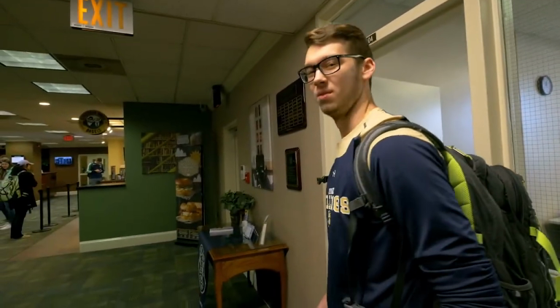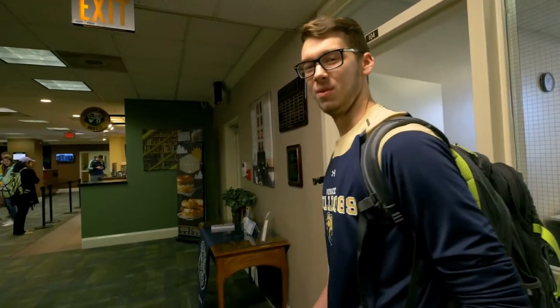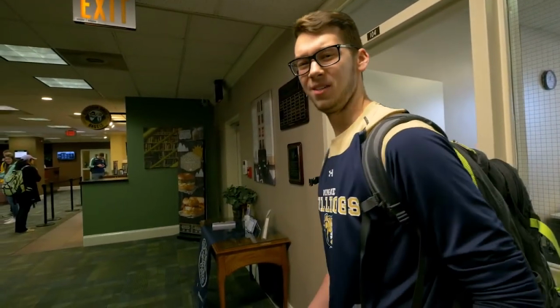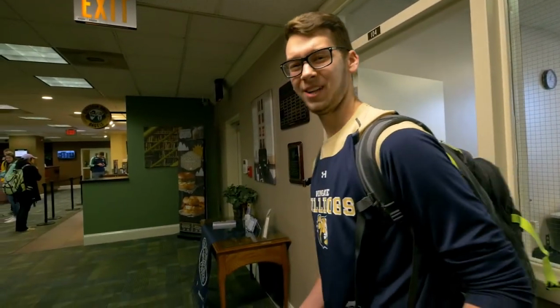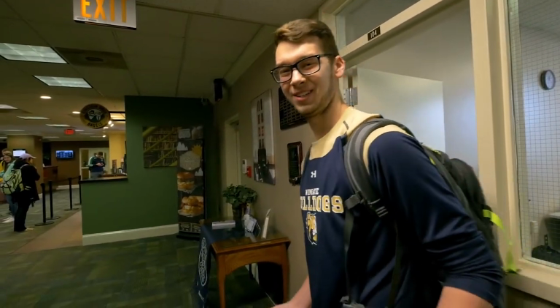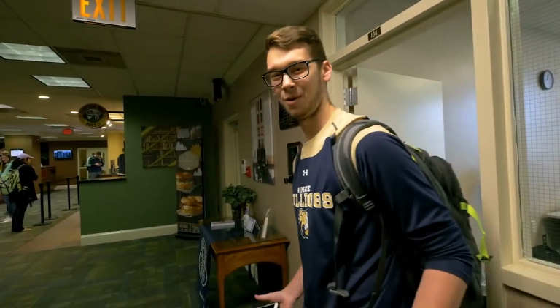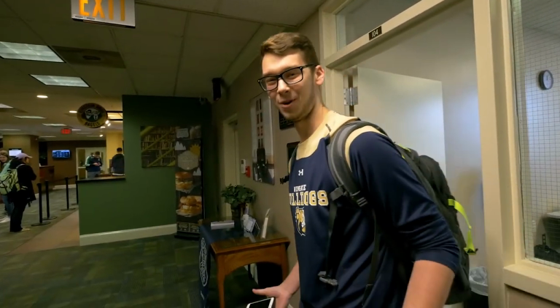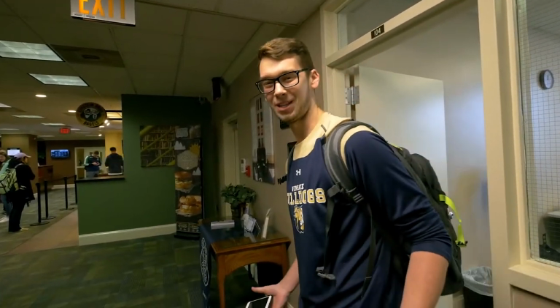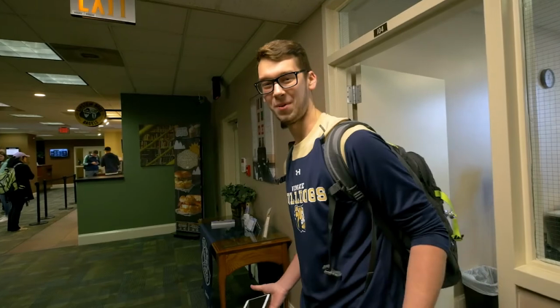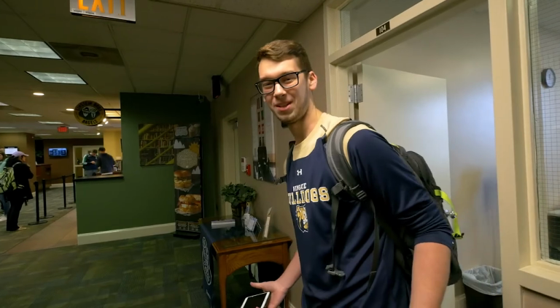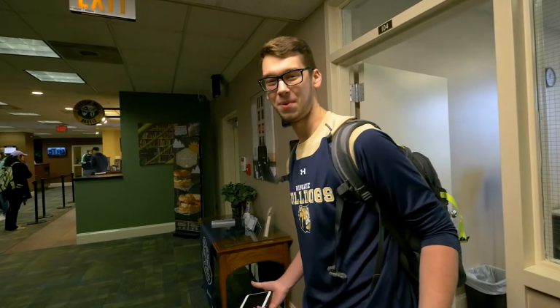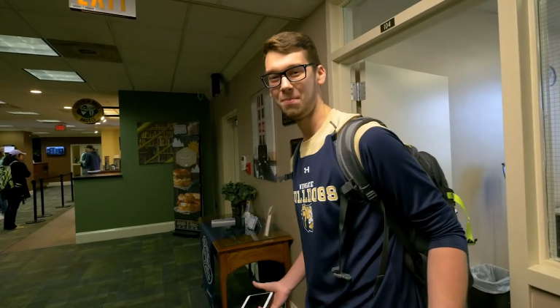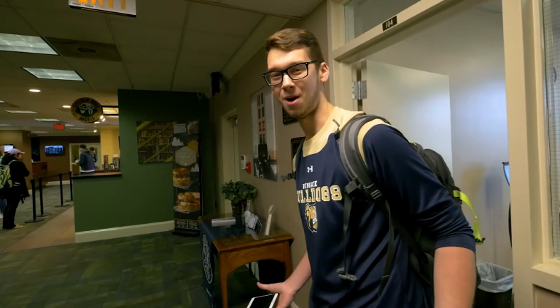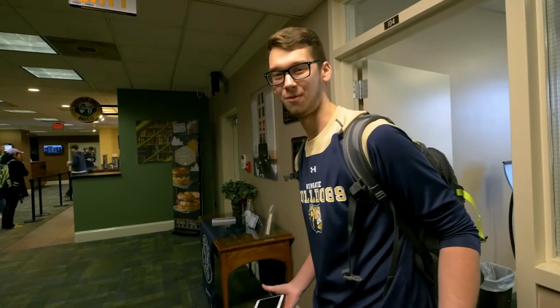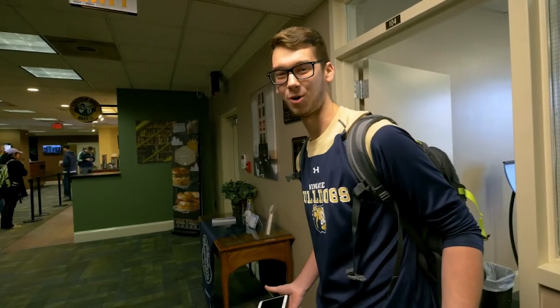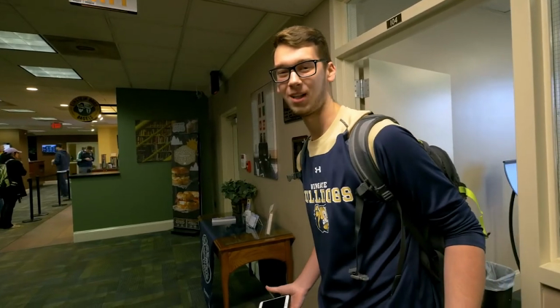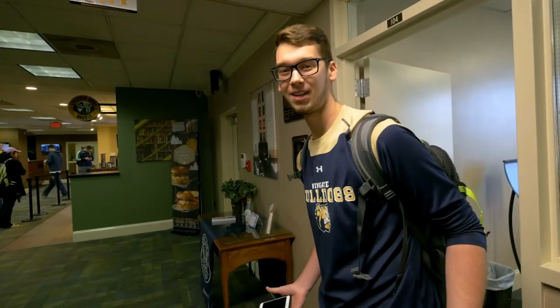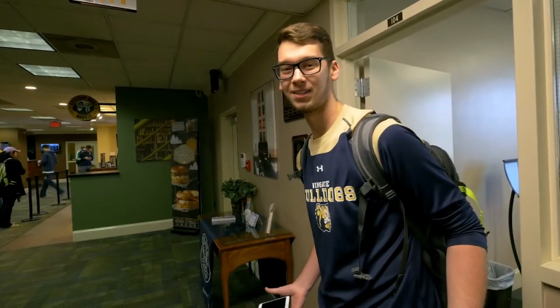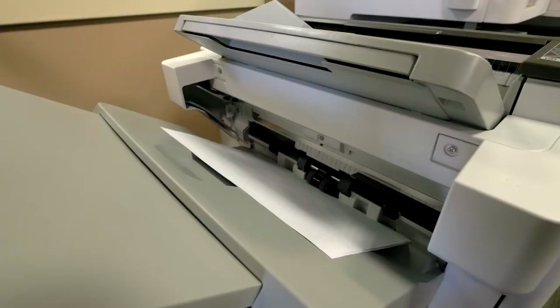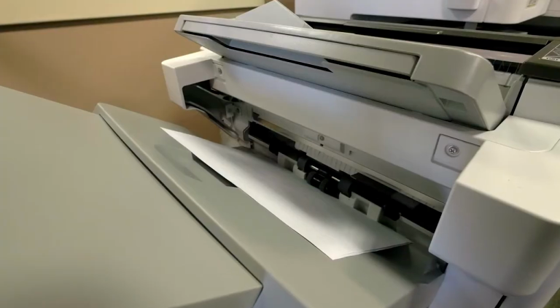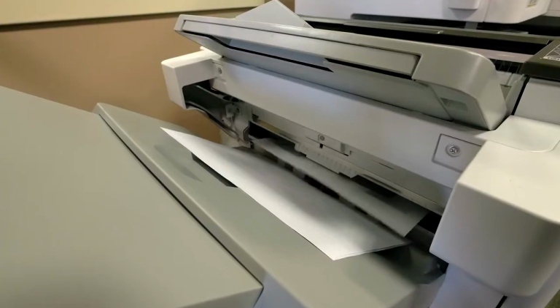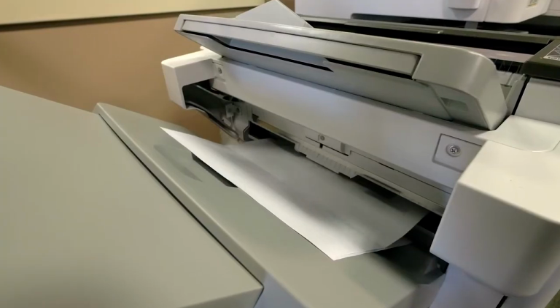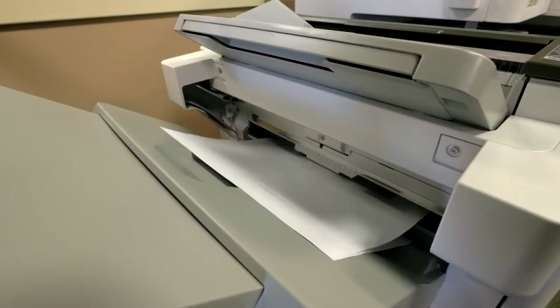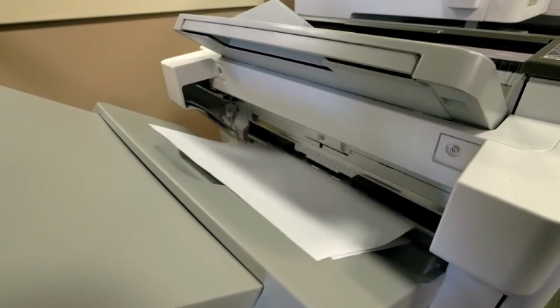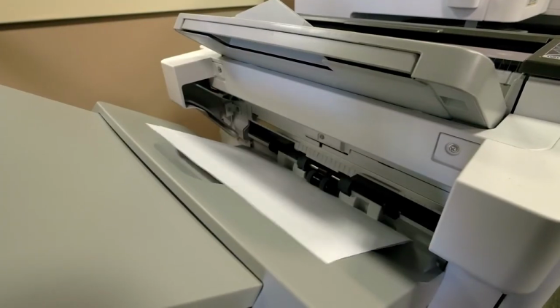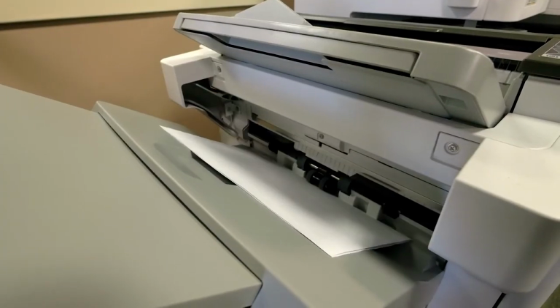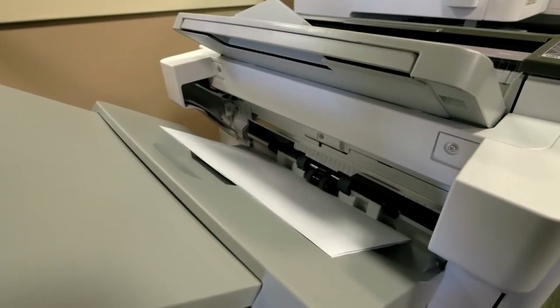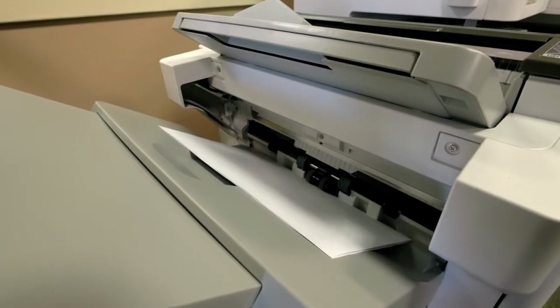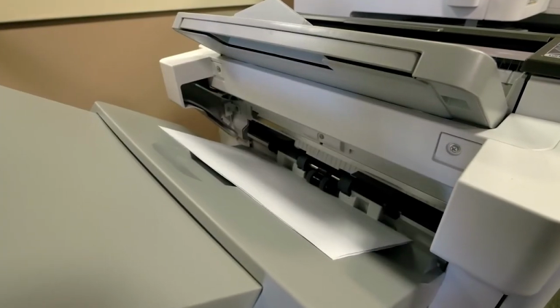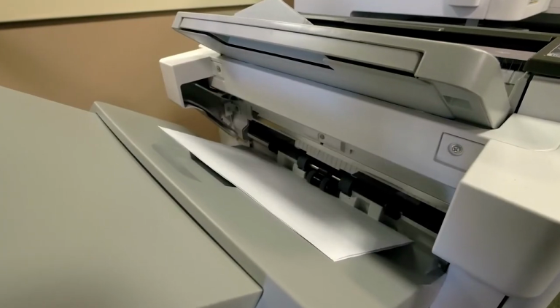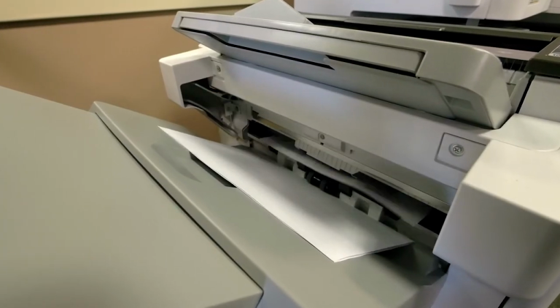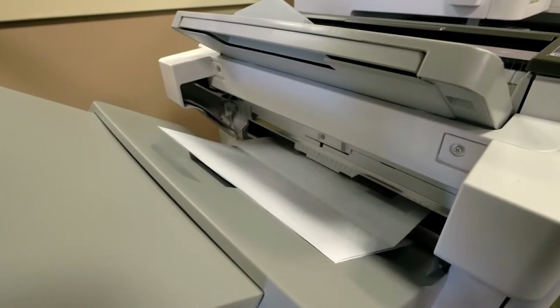Wow, looks like someone forgot to print their paper off before class. Here at the library, they can always help with that too.